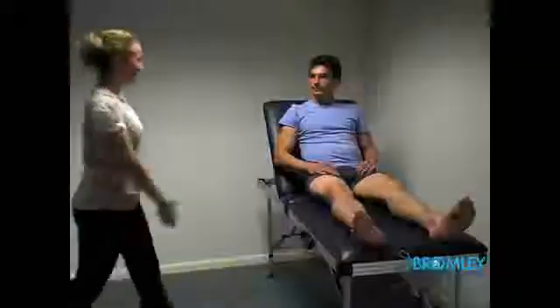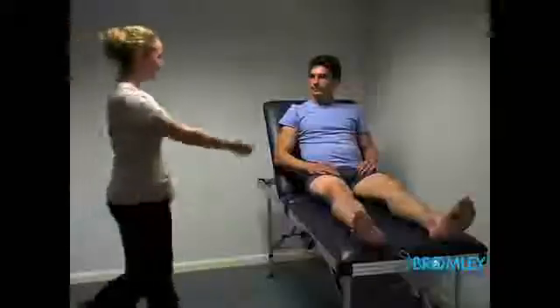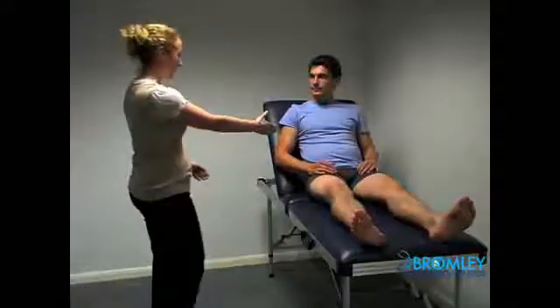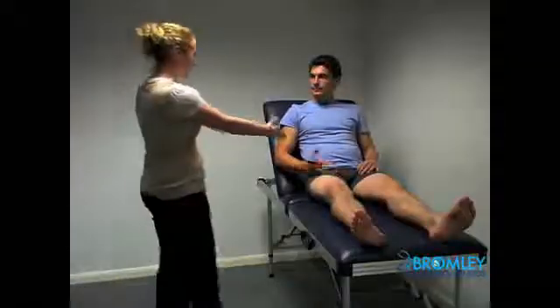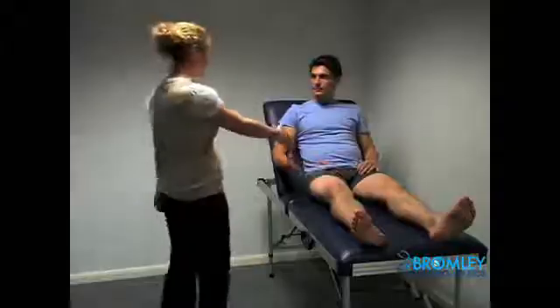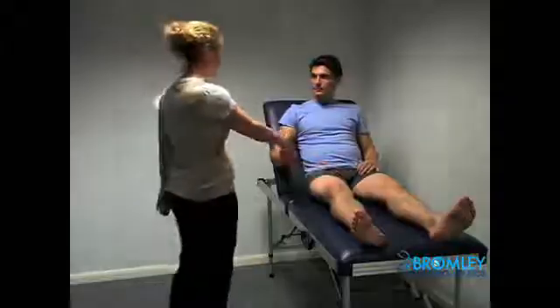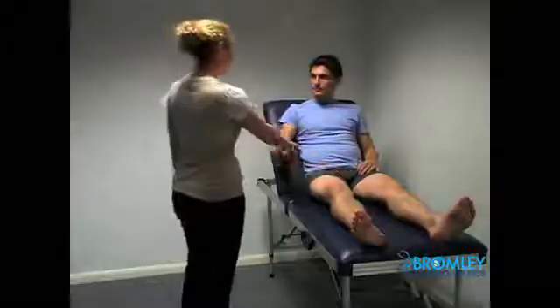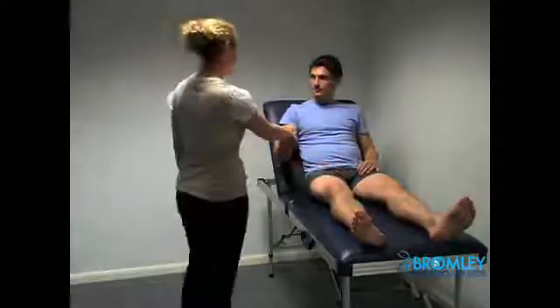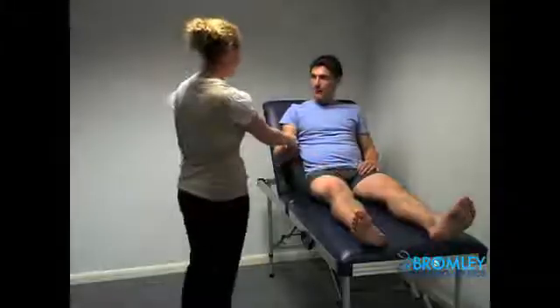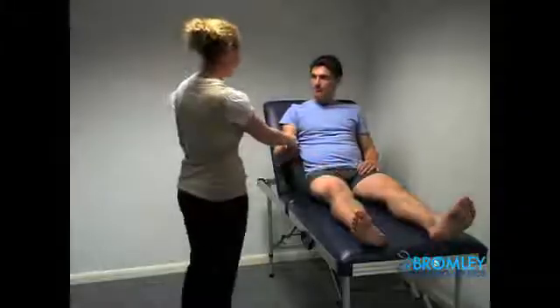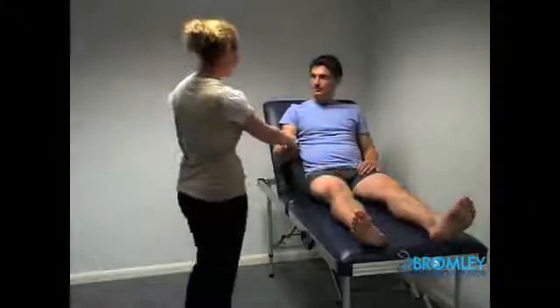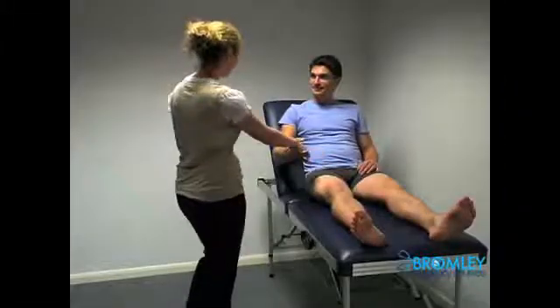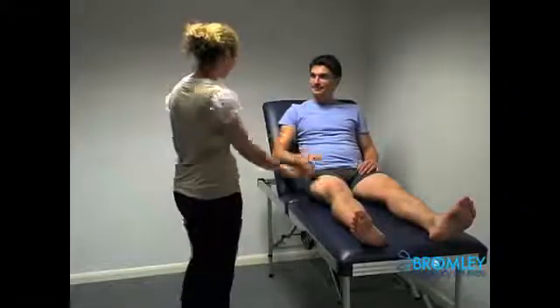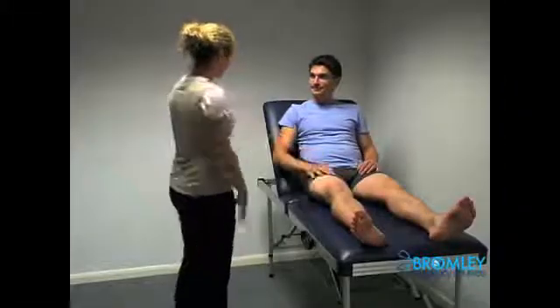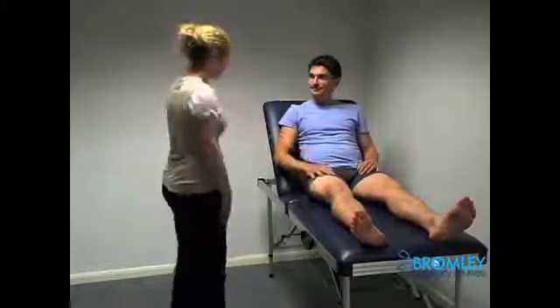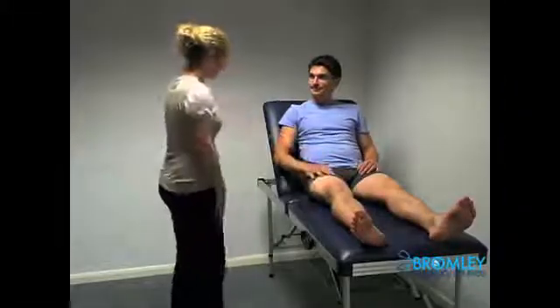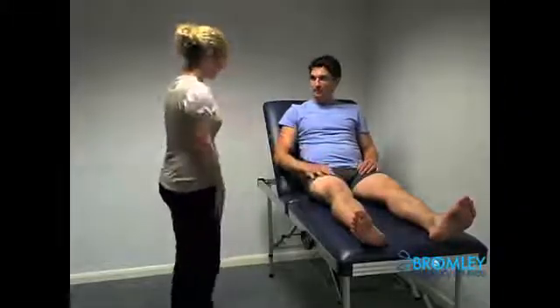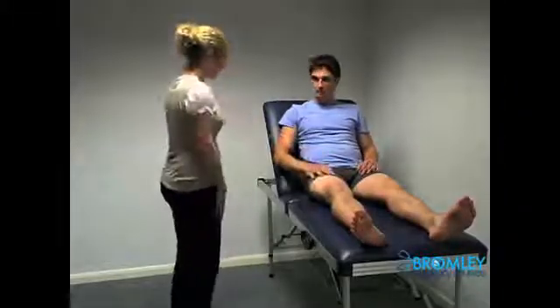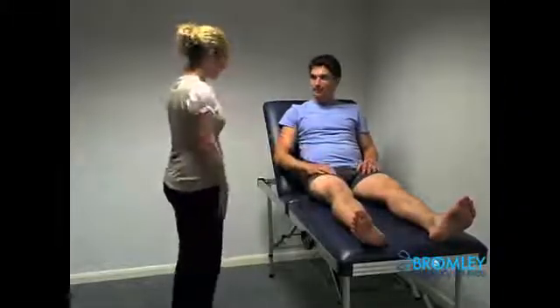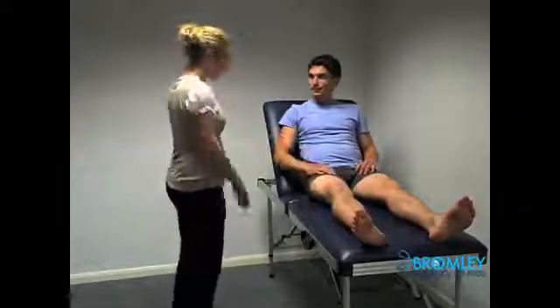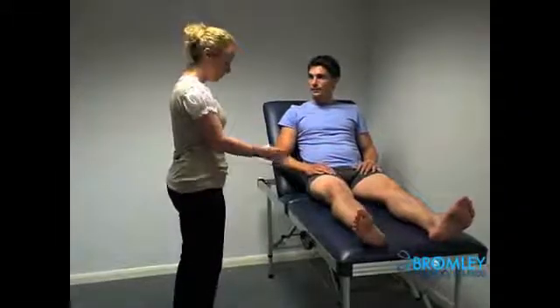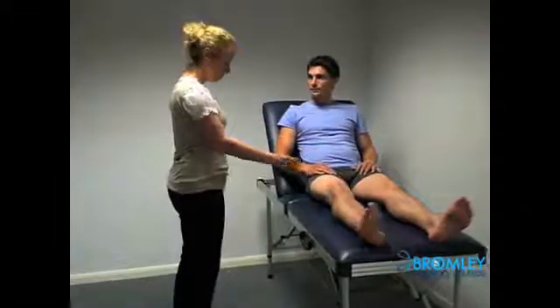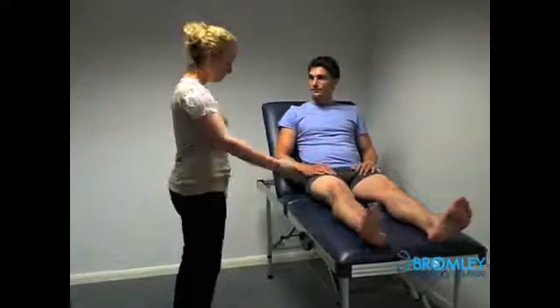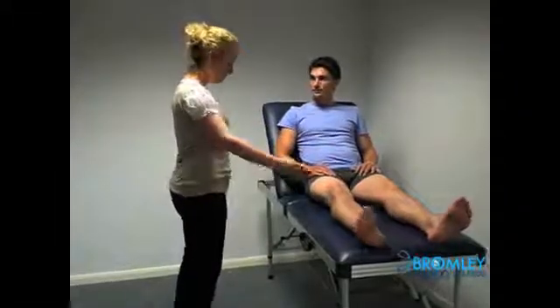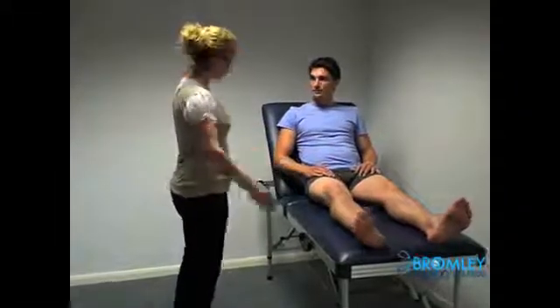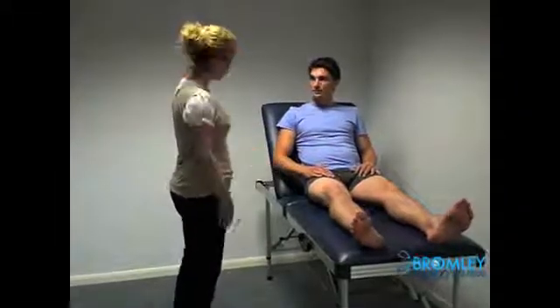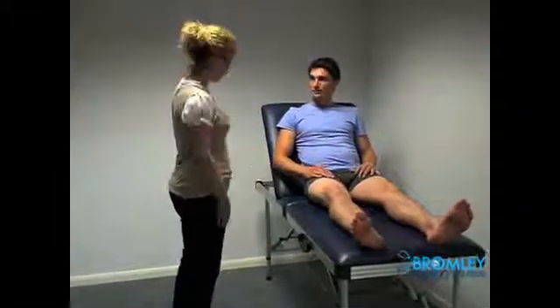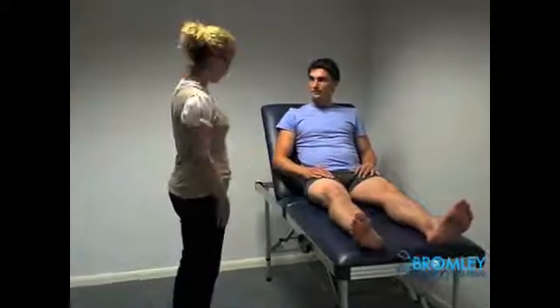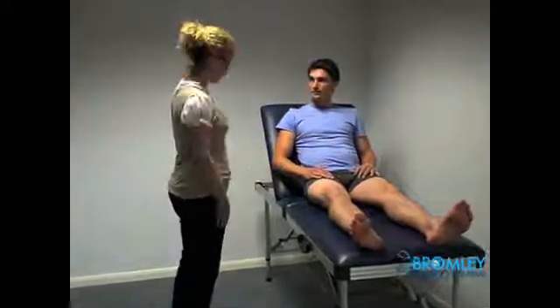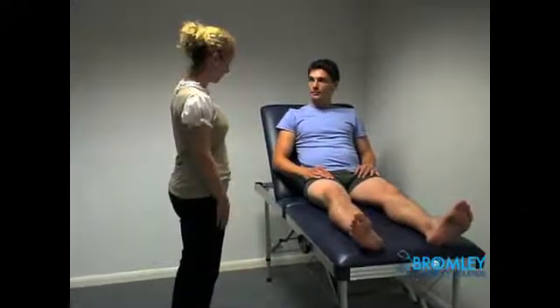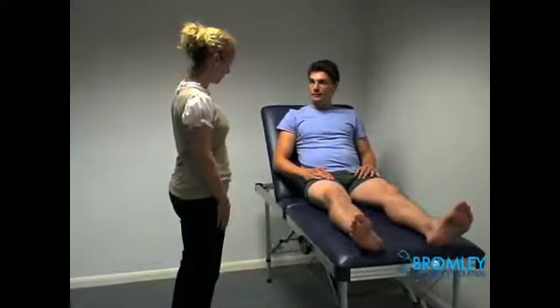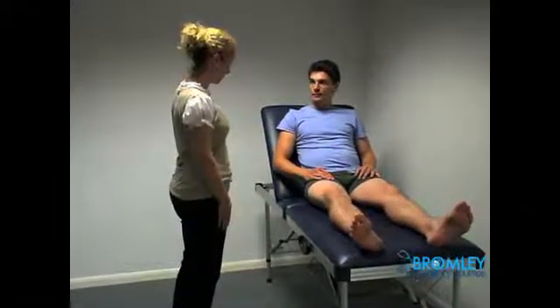Hello Craig, nice to meet you. I'm Emma. Can I examine you? Good. I was just going to look at your legs if that's alright.